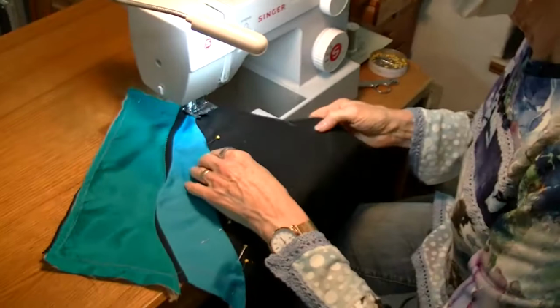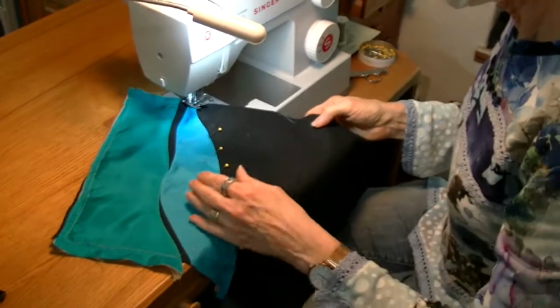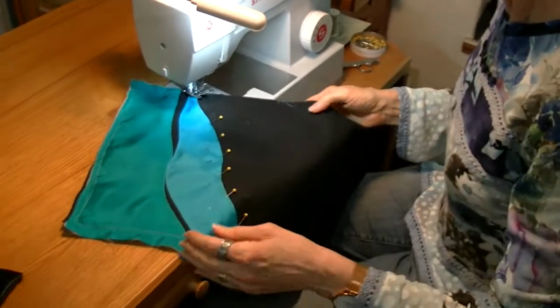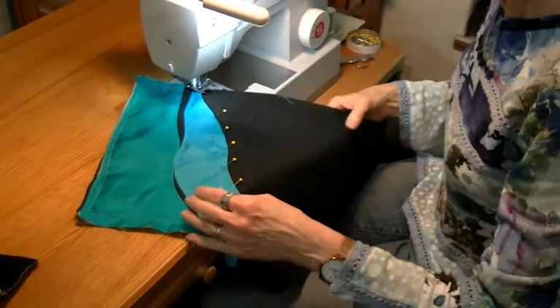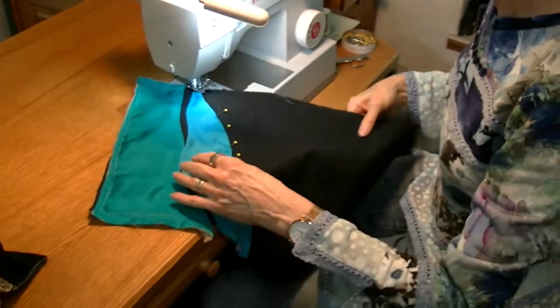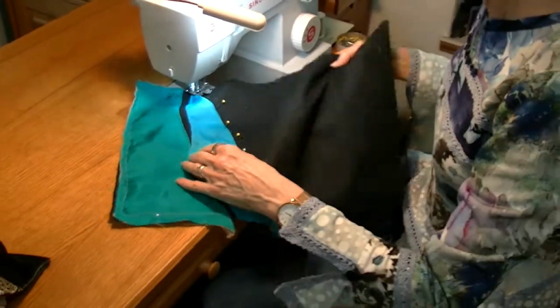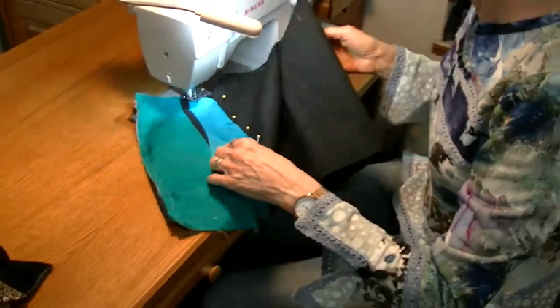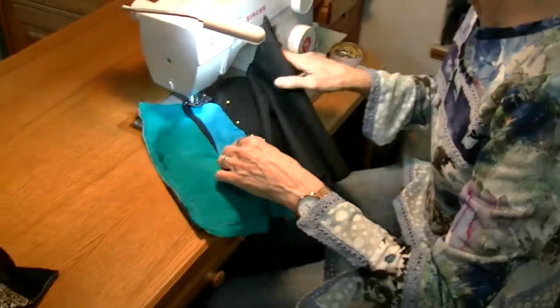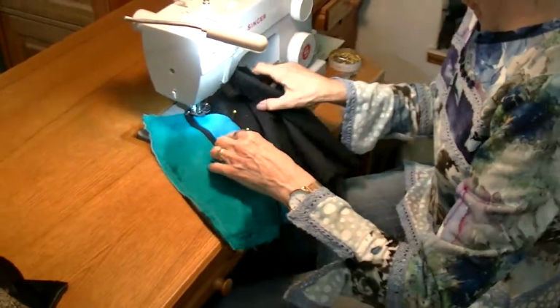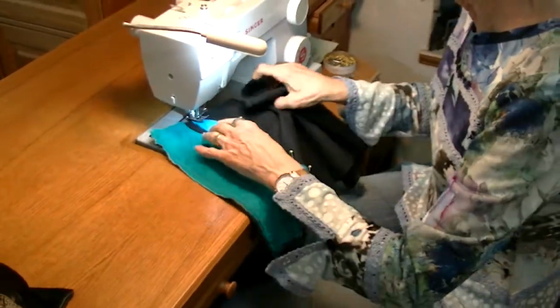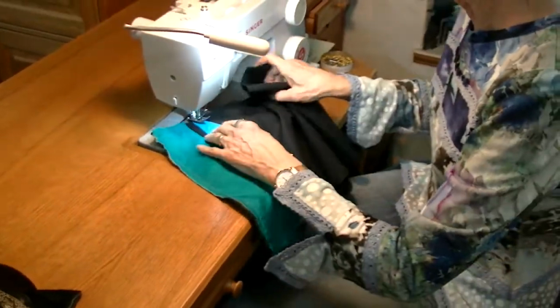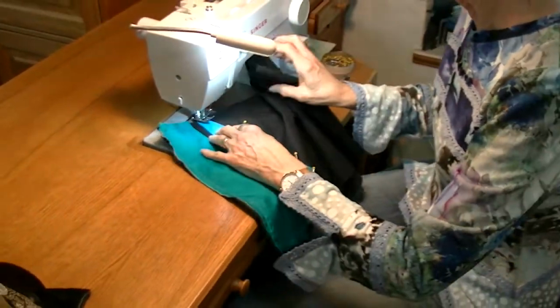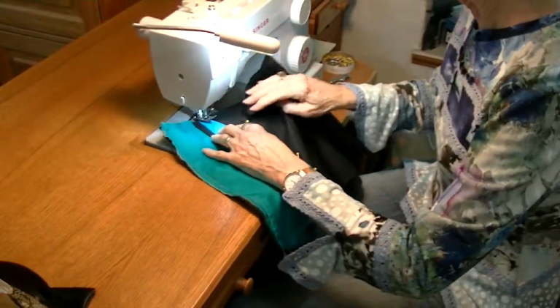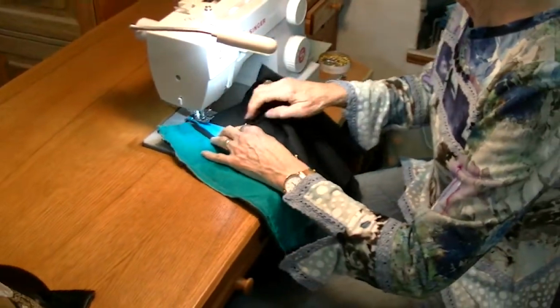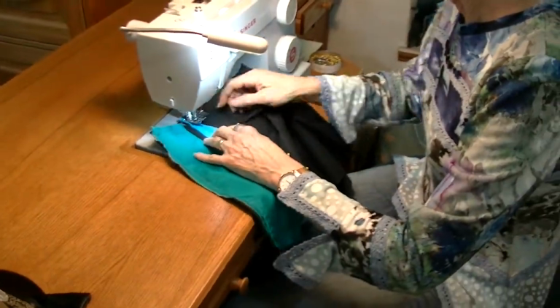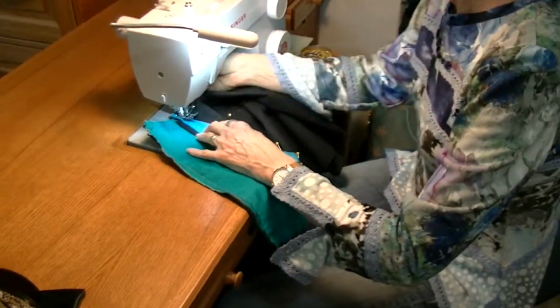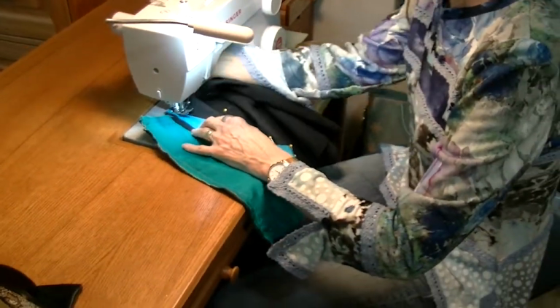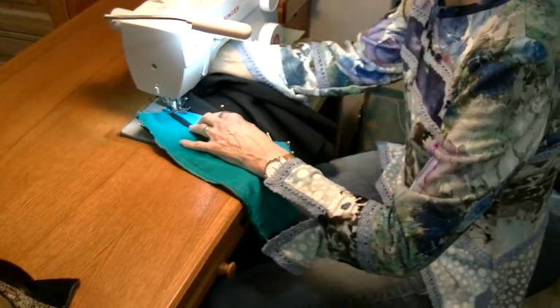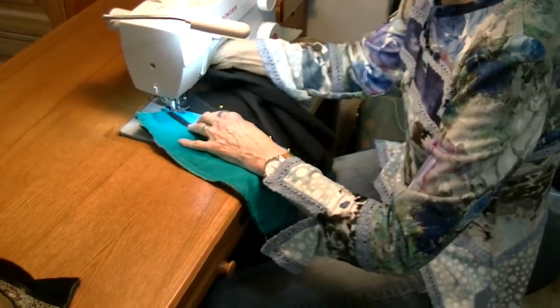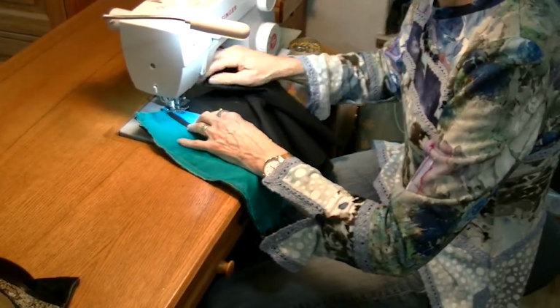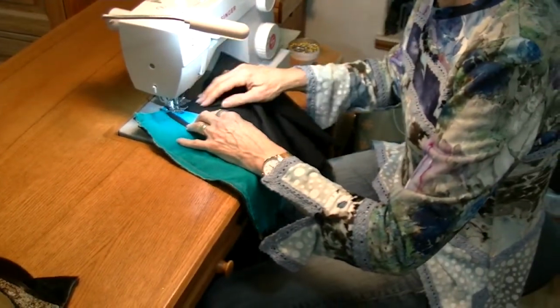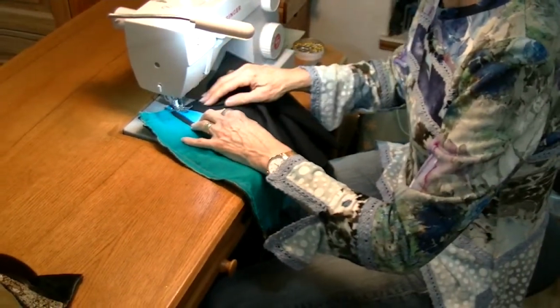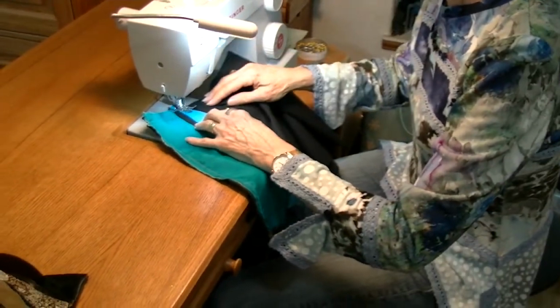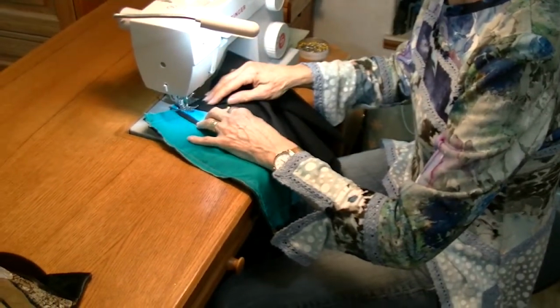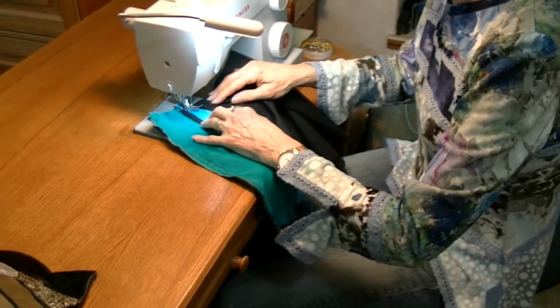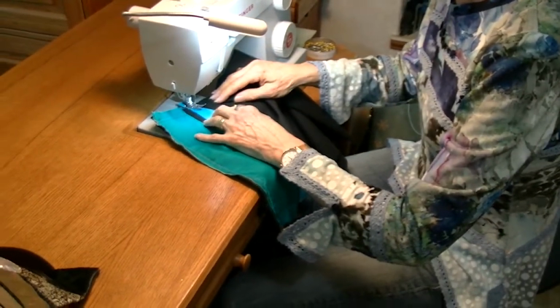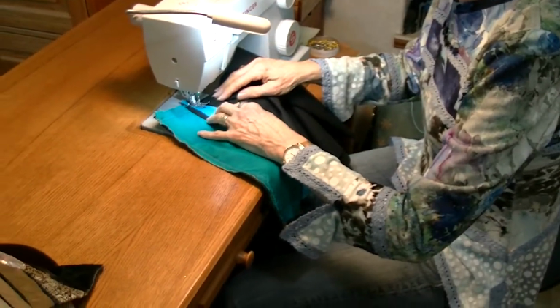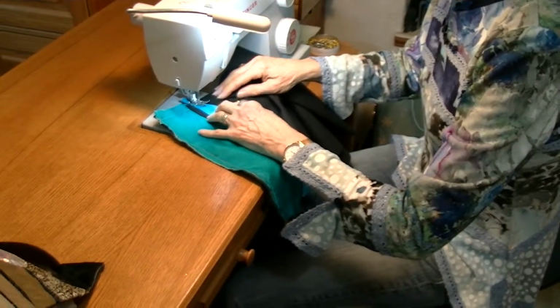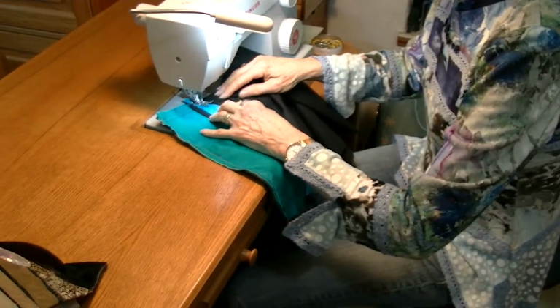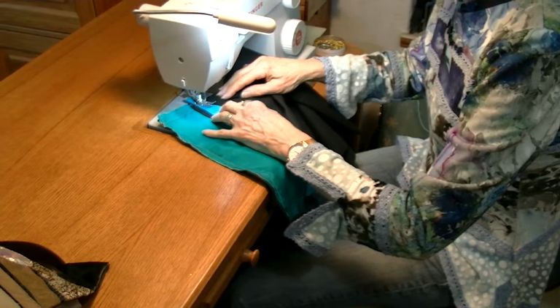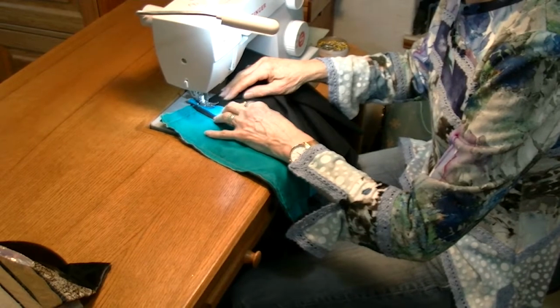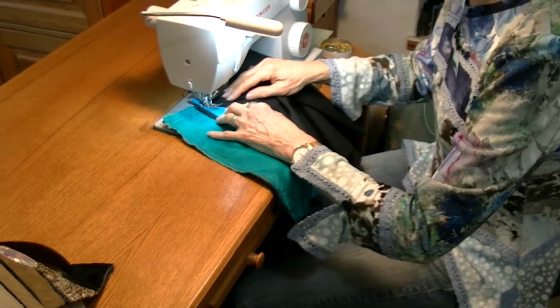See how the ends are running wild — they're not beautifully aligned. It doesn't matter; we're going to cut it all off later.